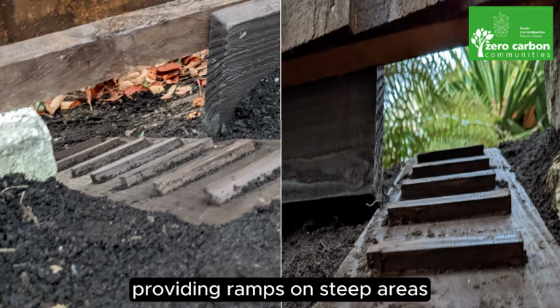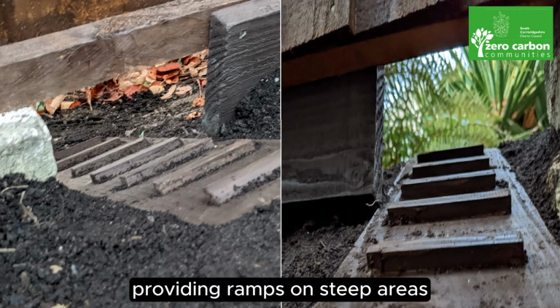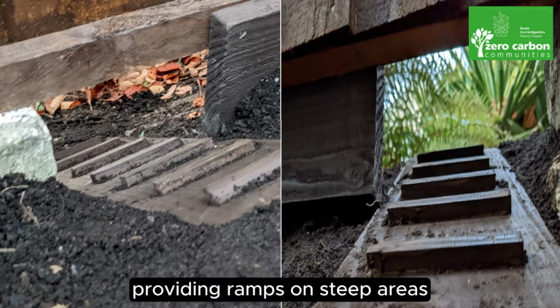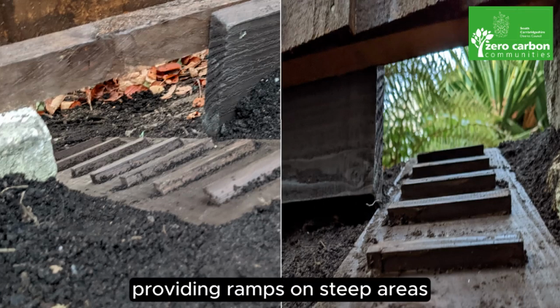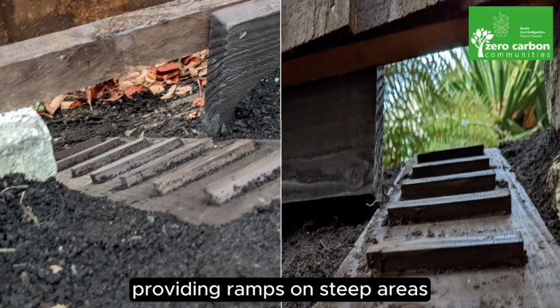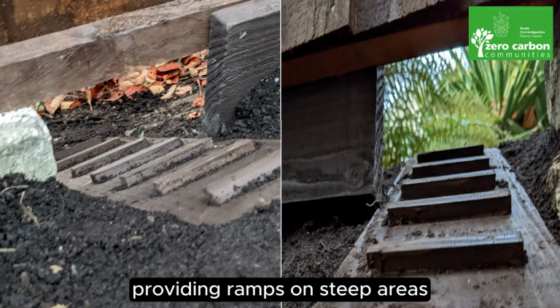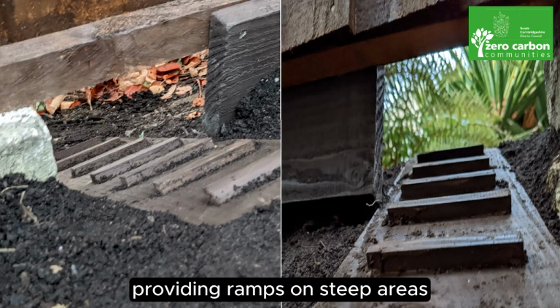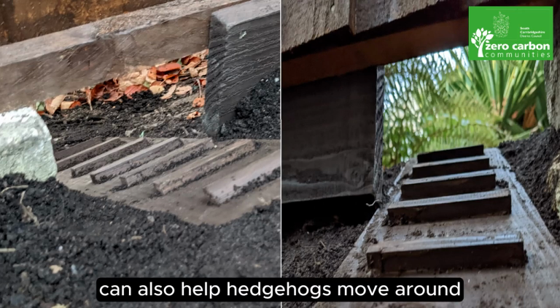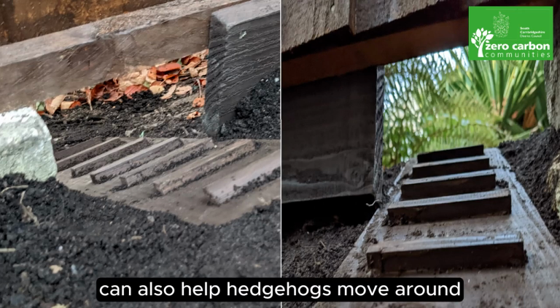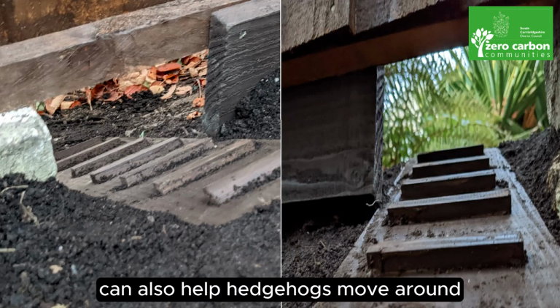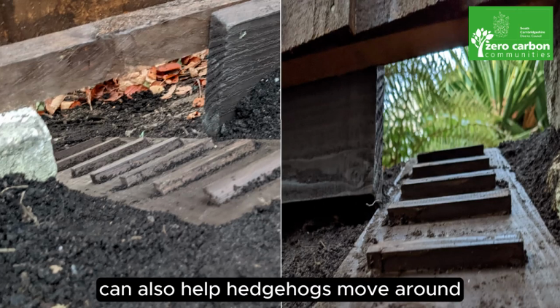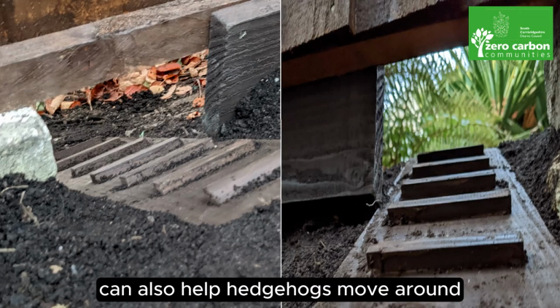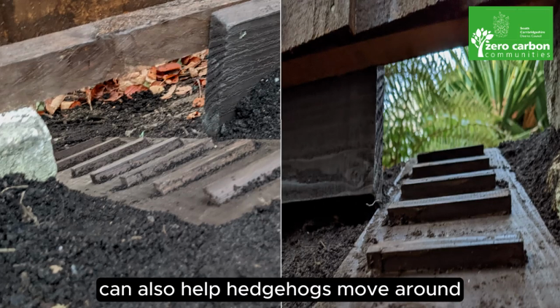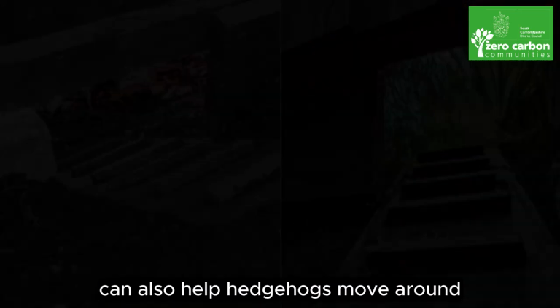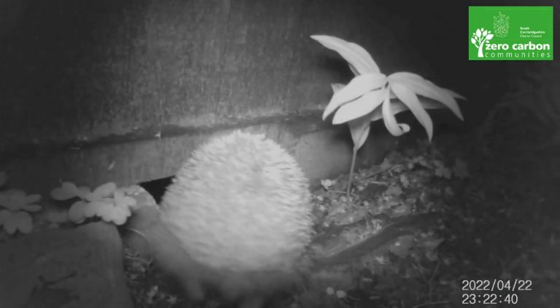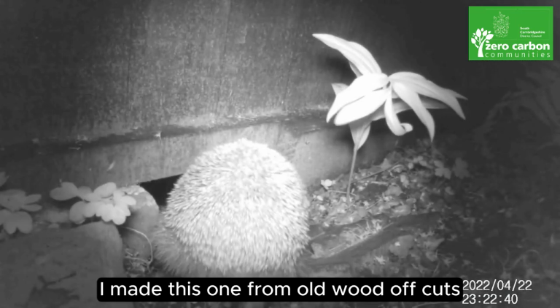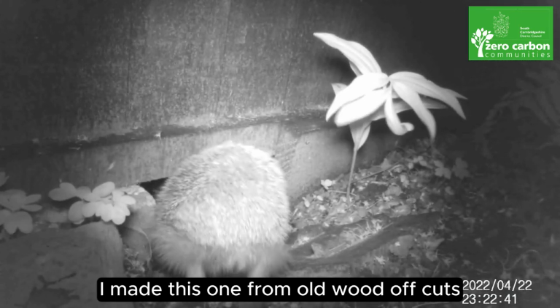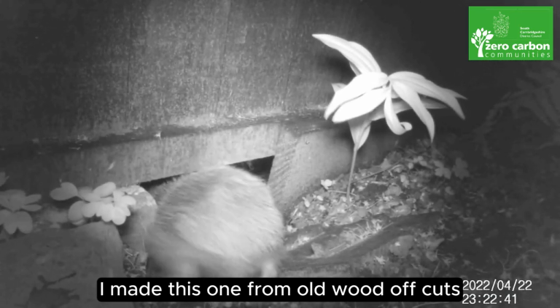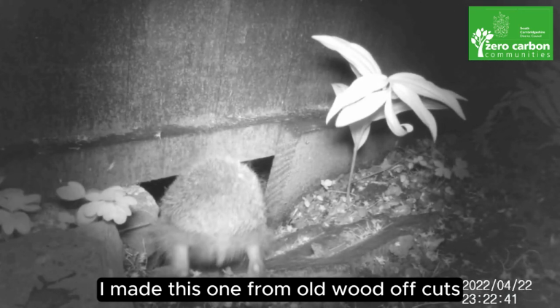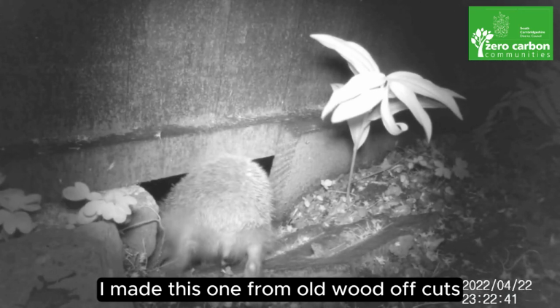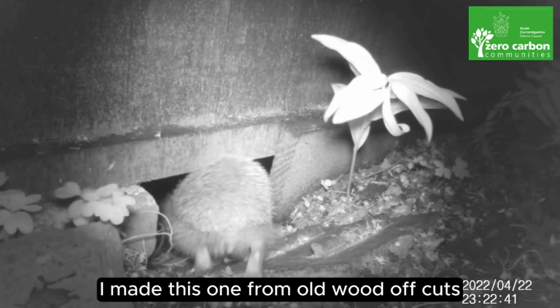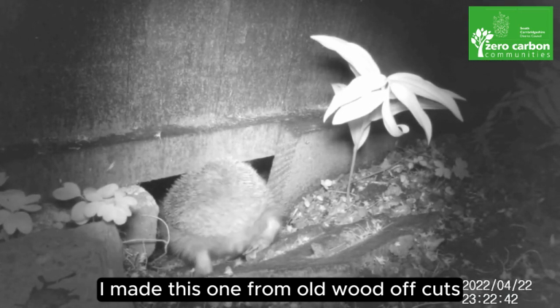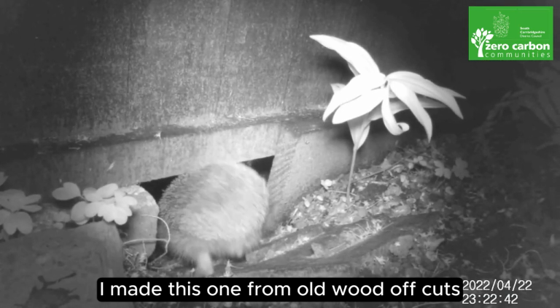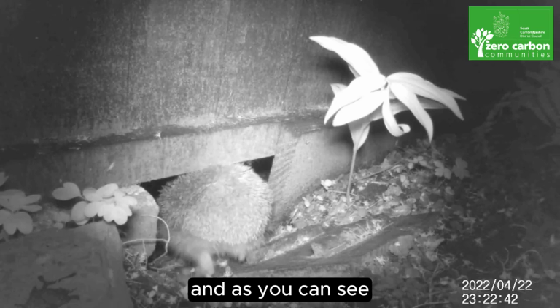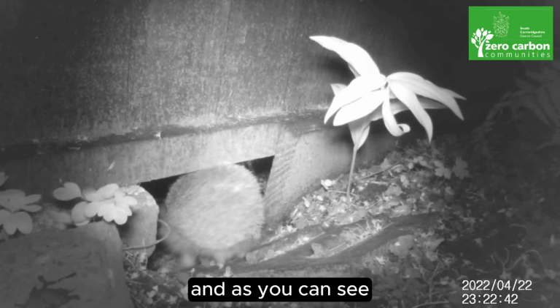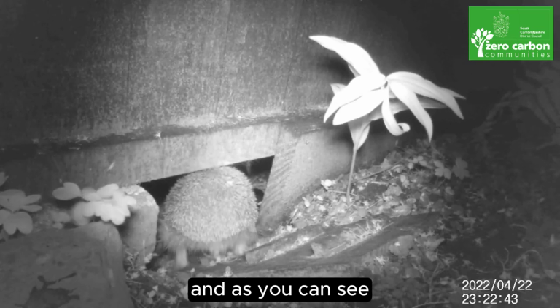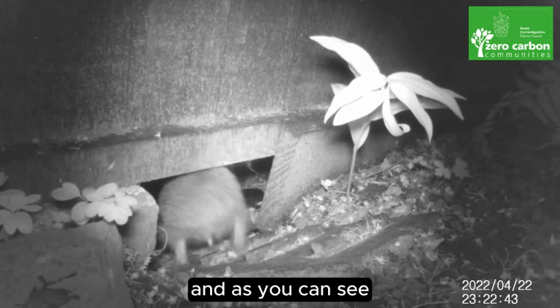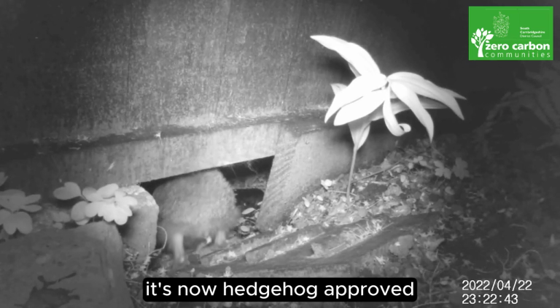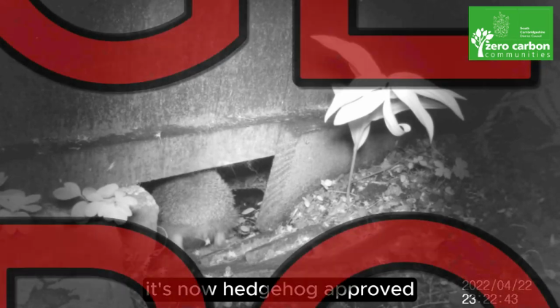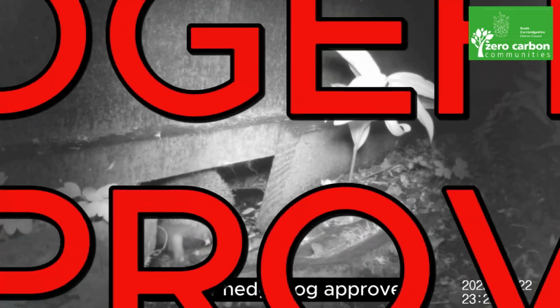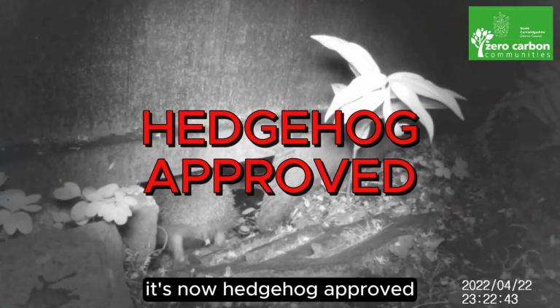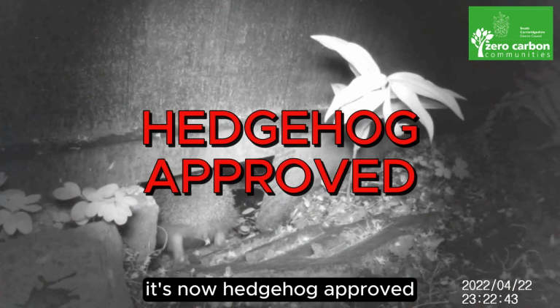Providing ramps on steep areas can also help hedgehogs move around. I made this one from old wood offcuts, and as you can see, it's now hedgehog approved.